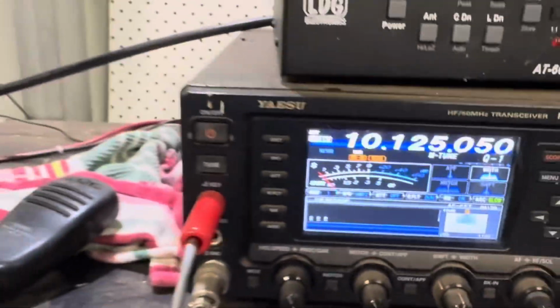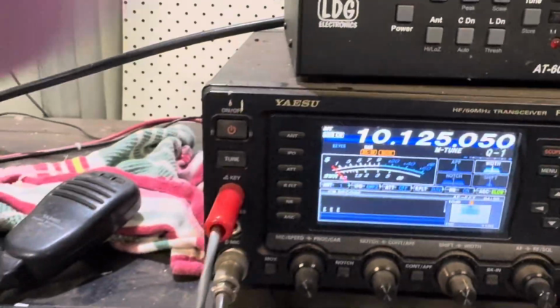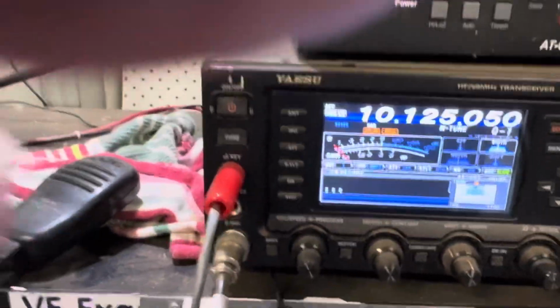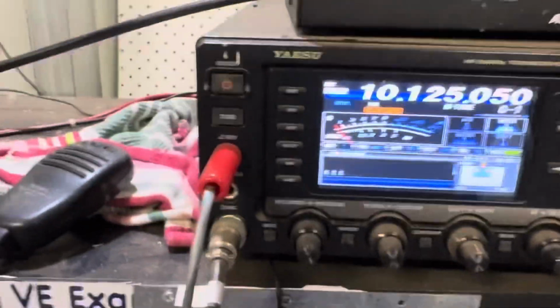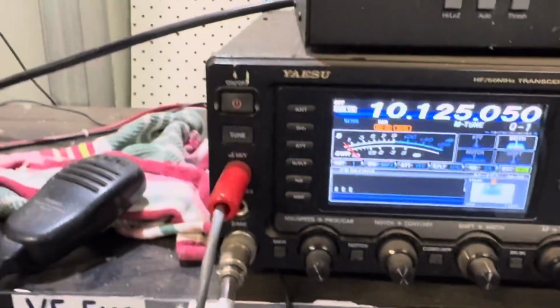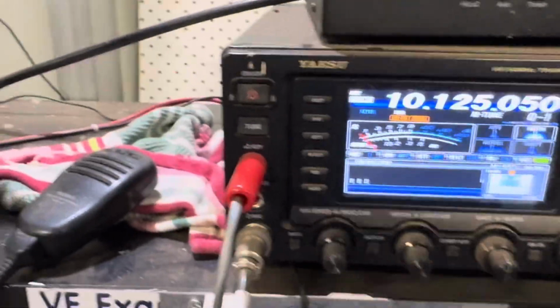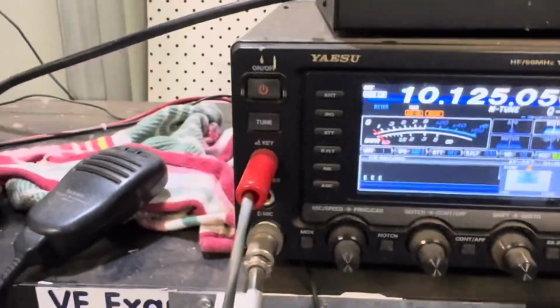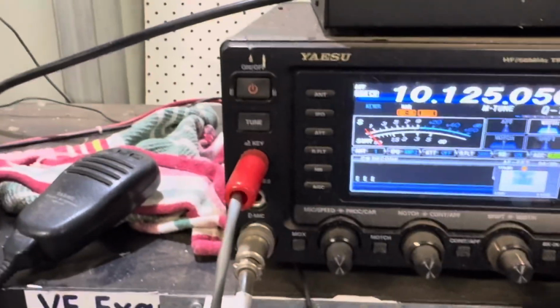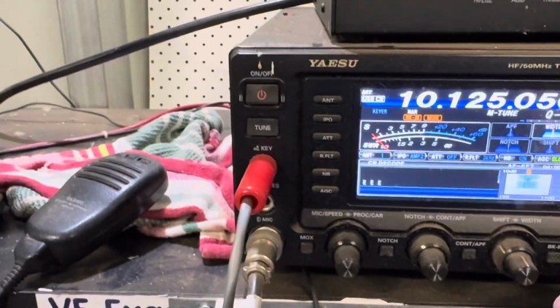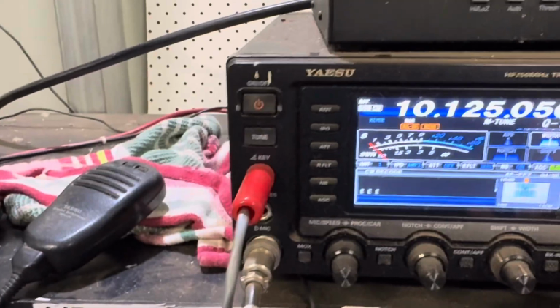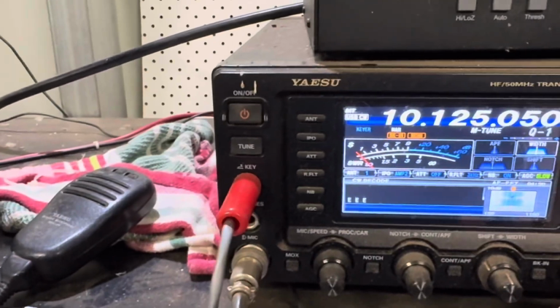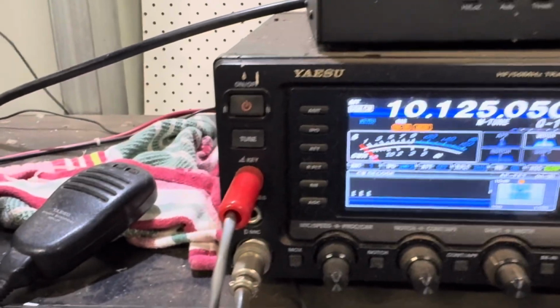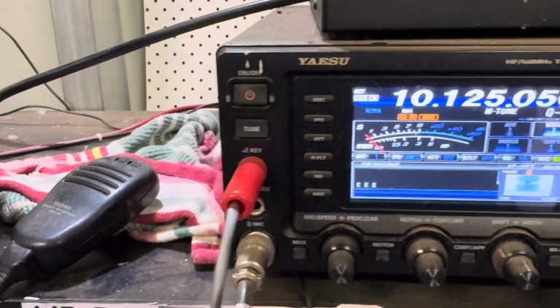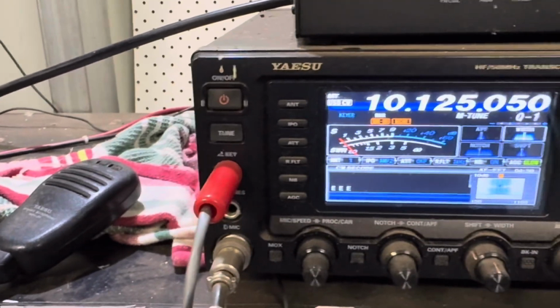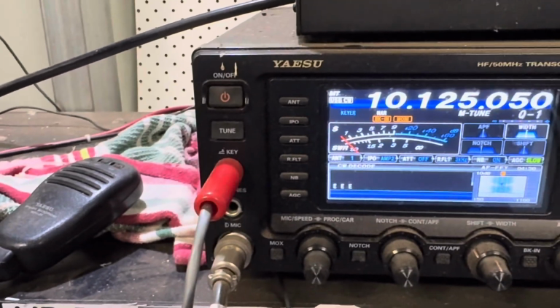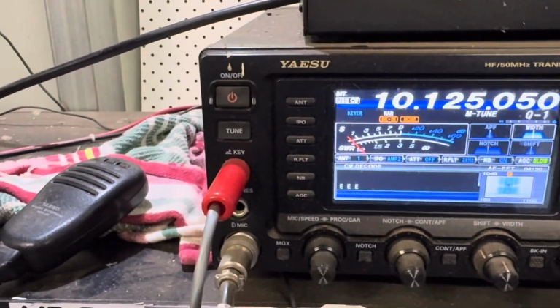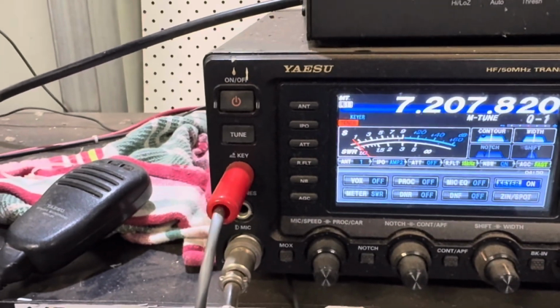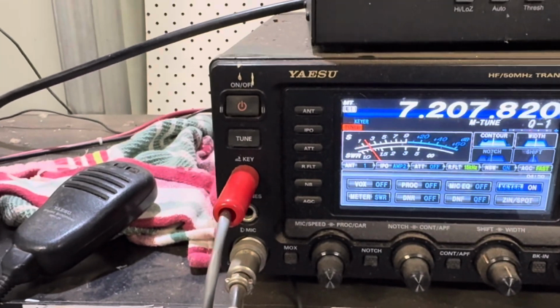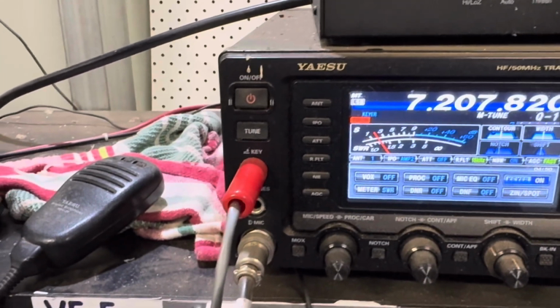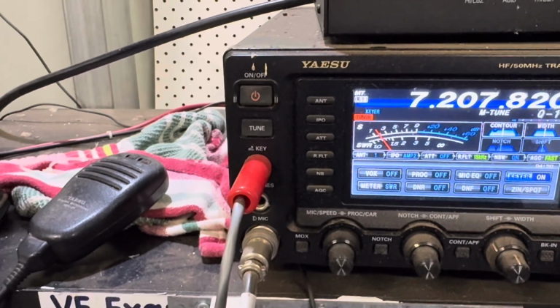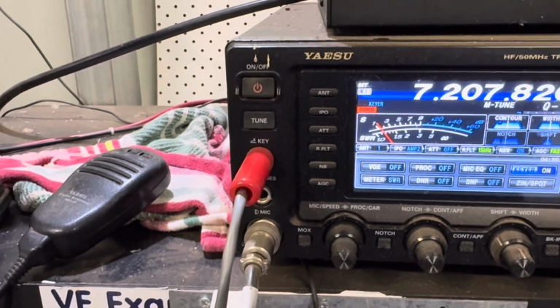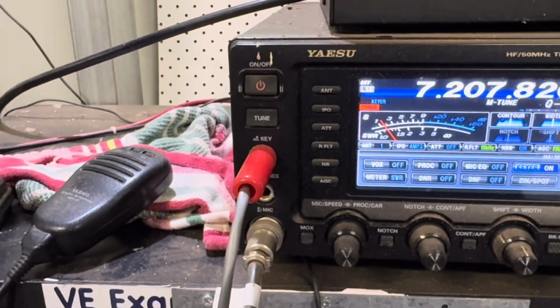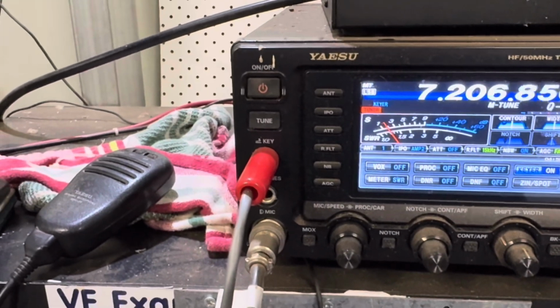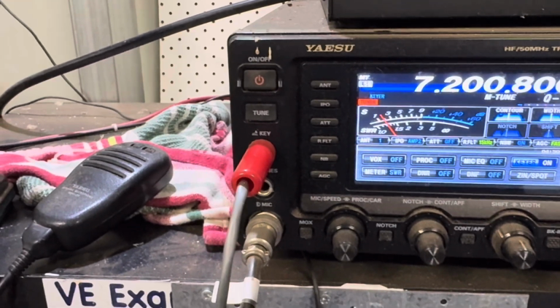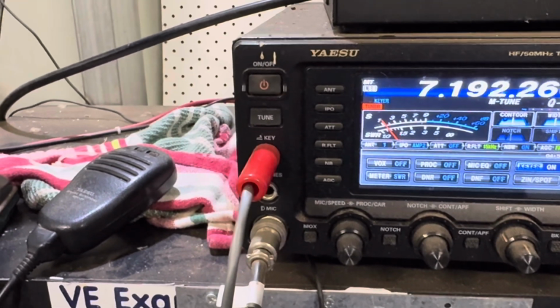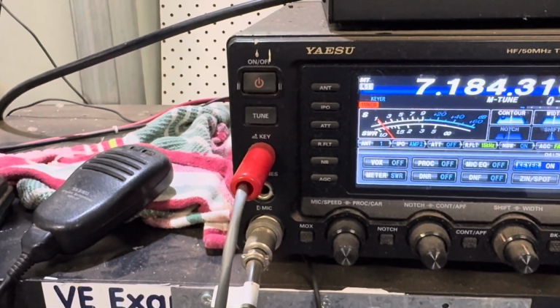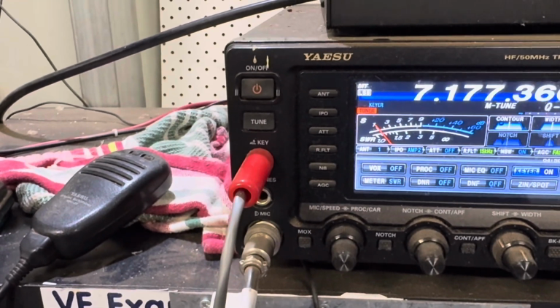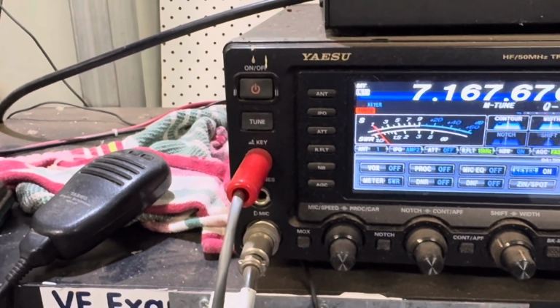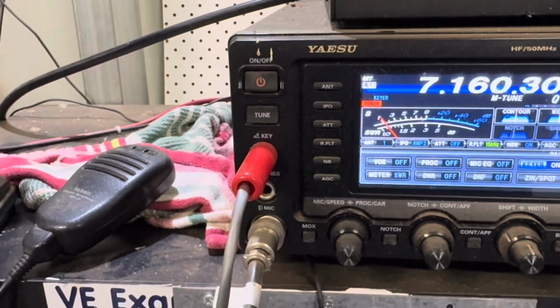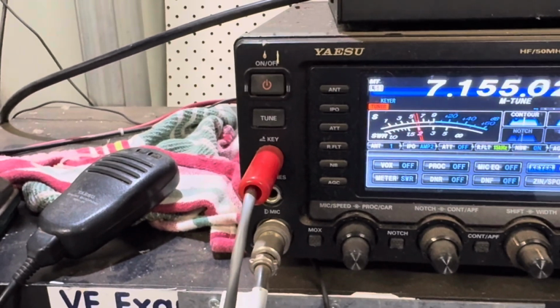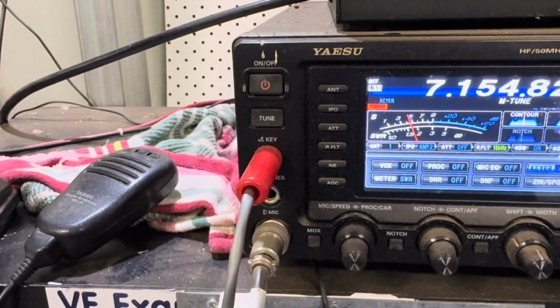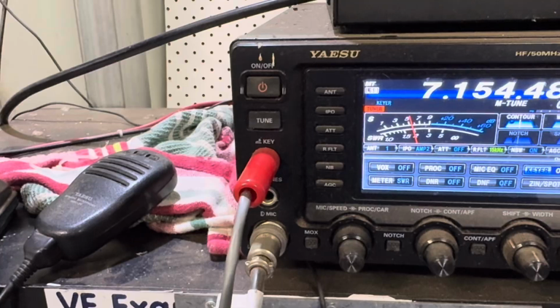Two and a half to one here on 30 meters, which is quite reasonable to tune up. Moving to 40 meters — down that band a bit.